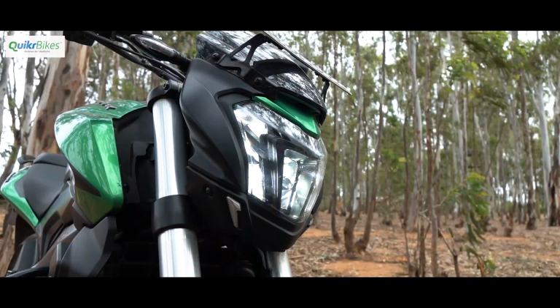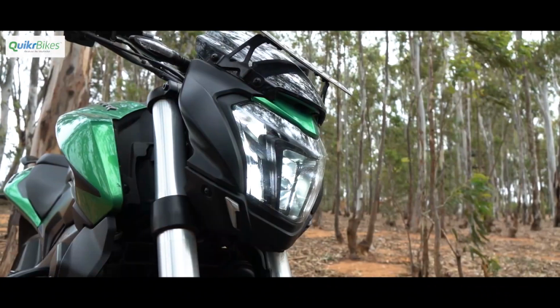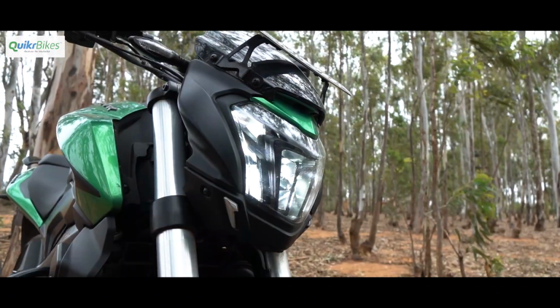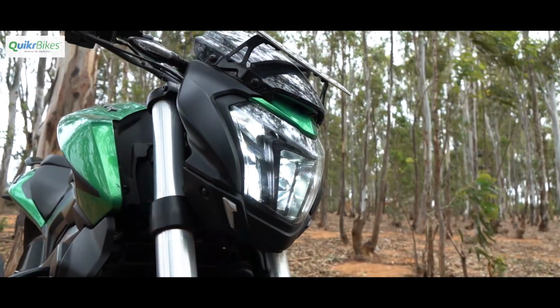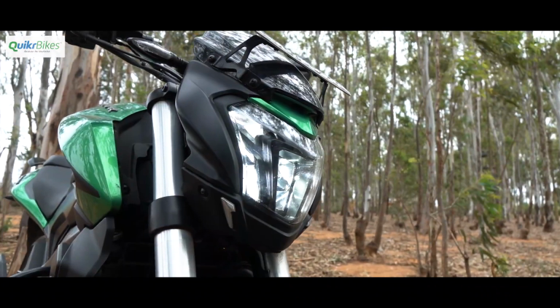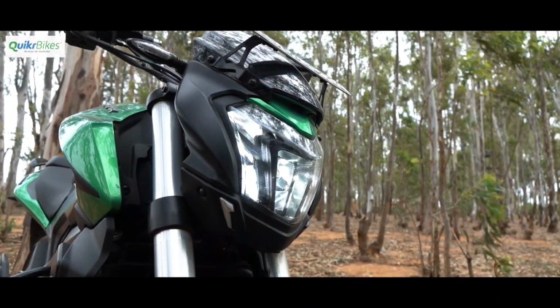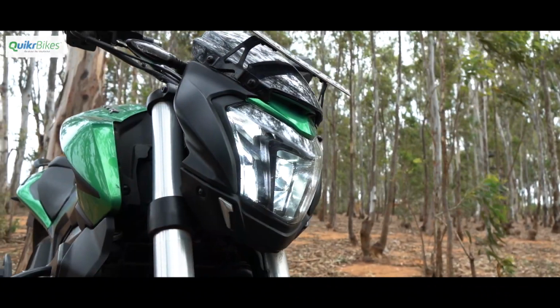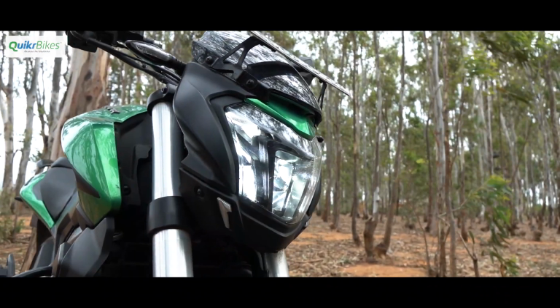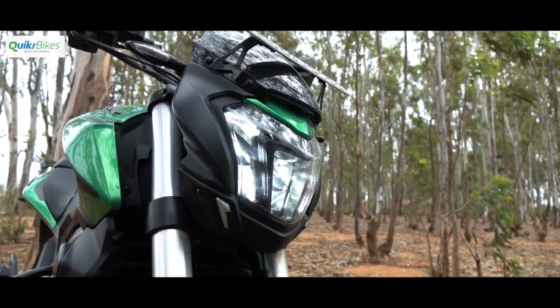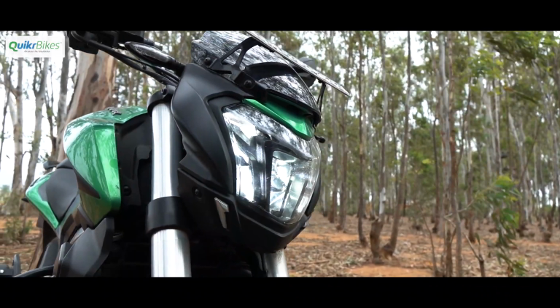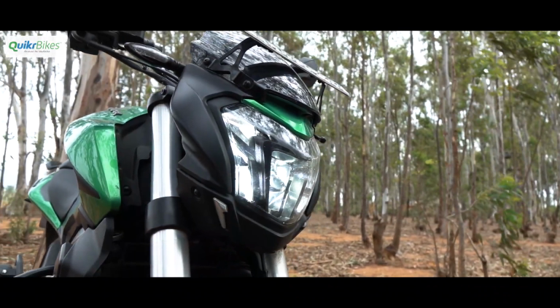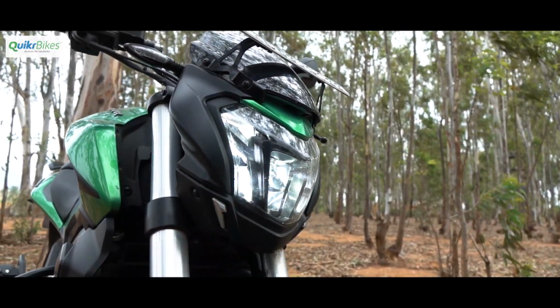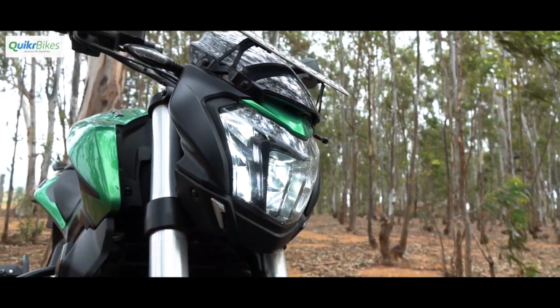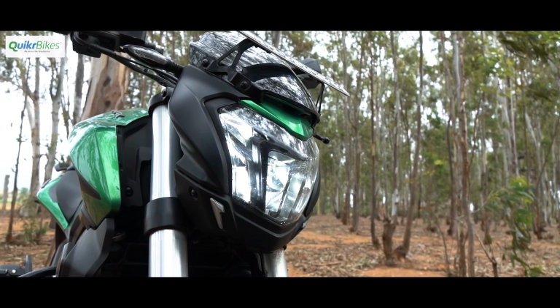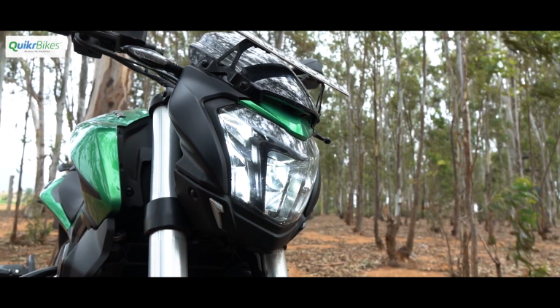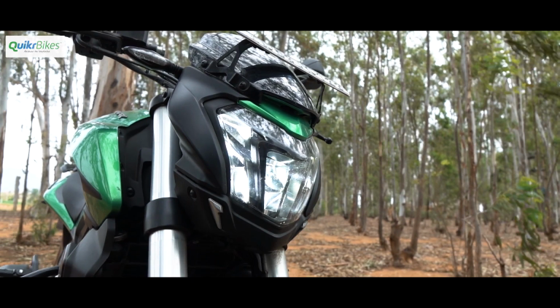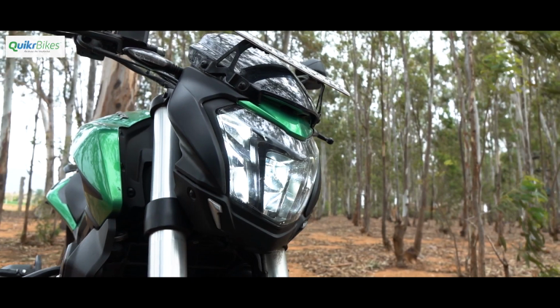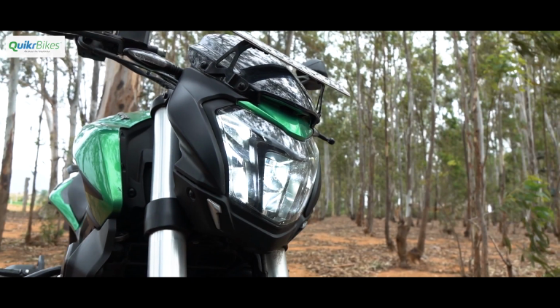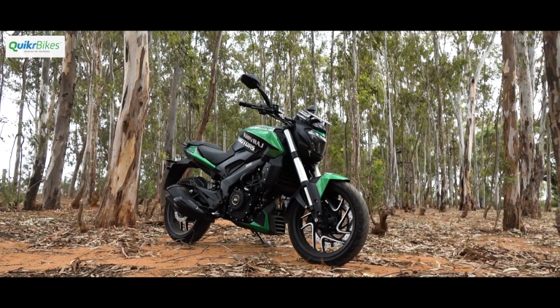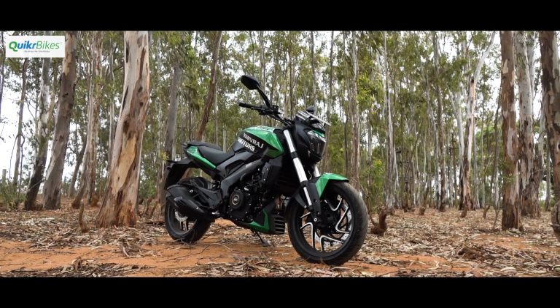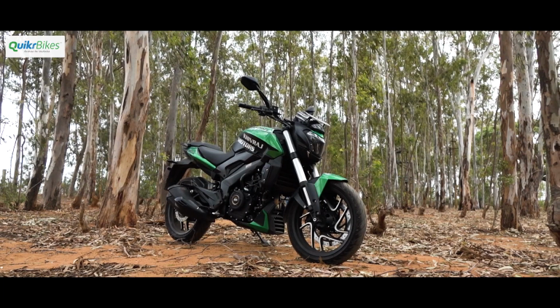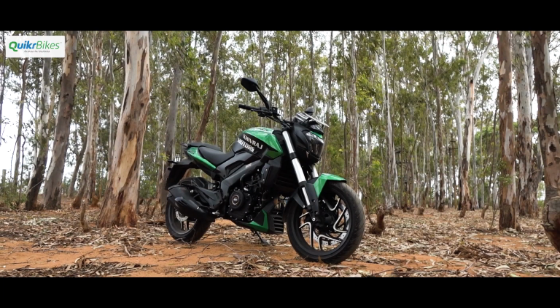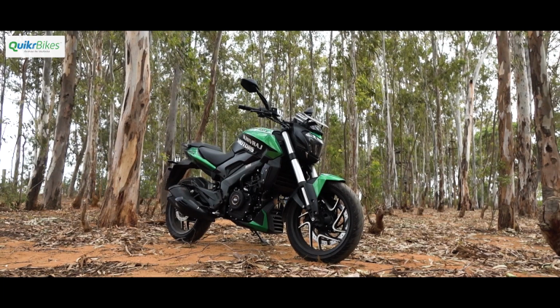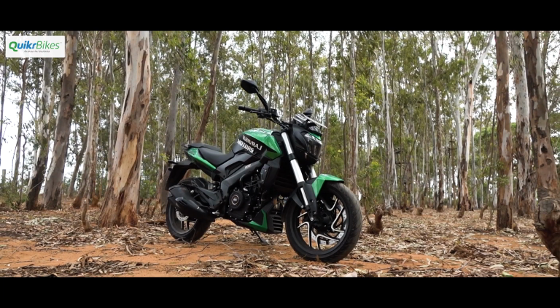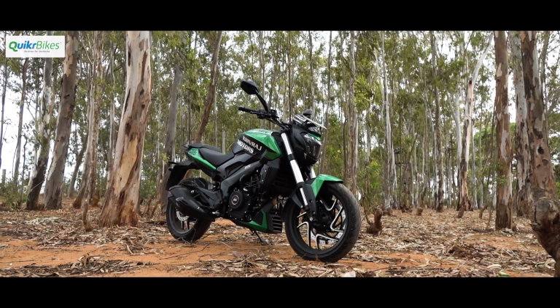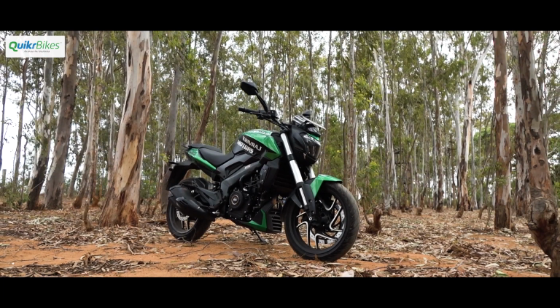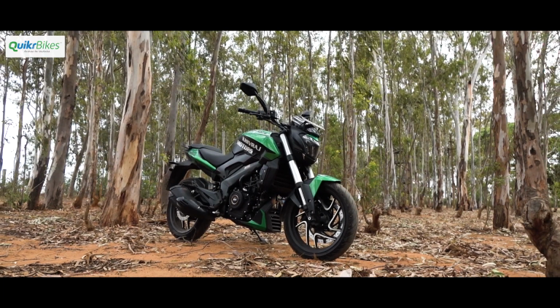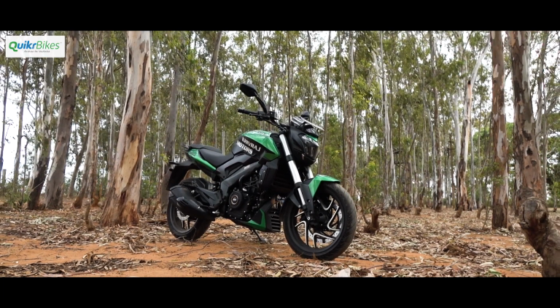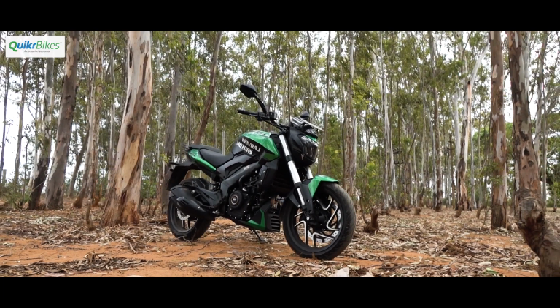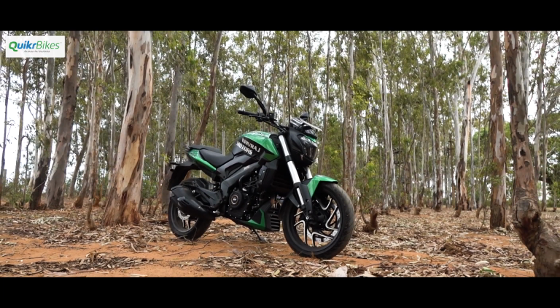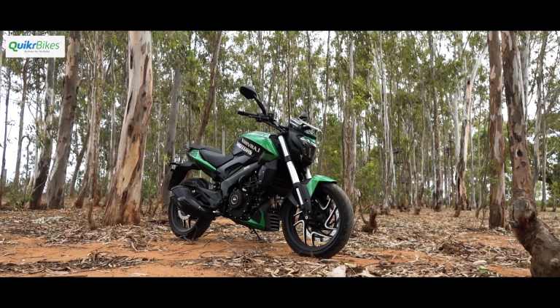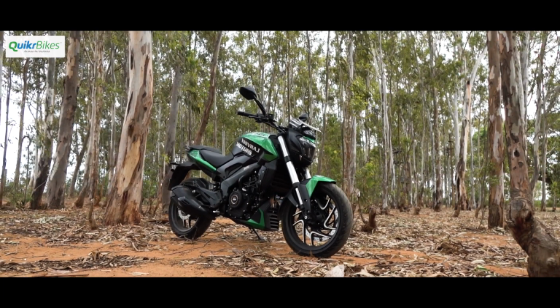This unique placement makes it a strong contender for motorcycles in its own segment and in fact in other segments as well.